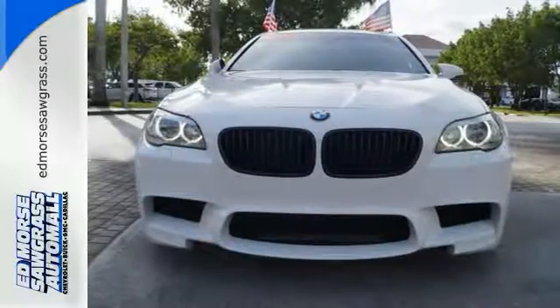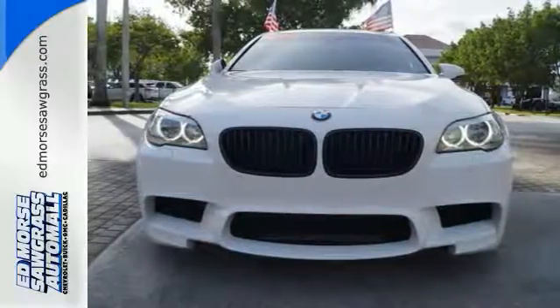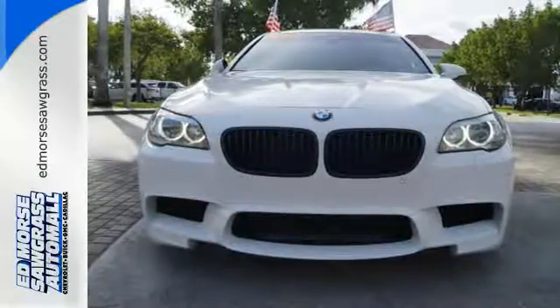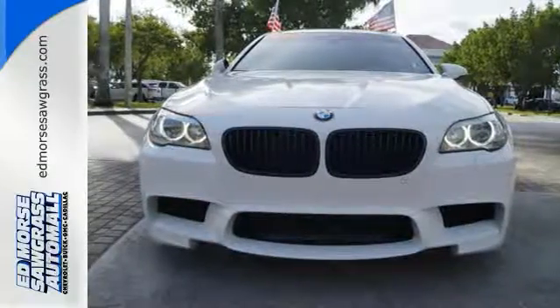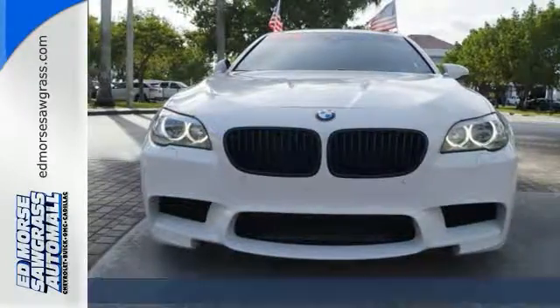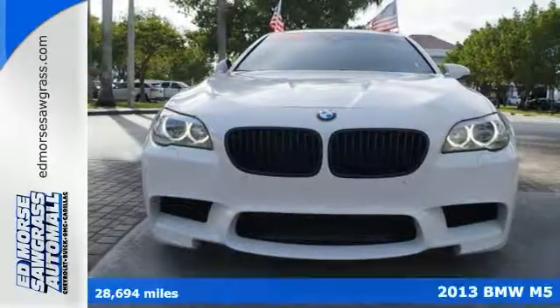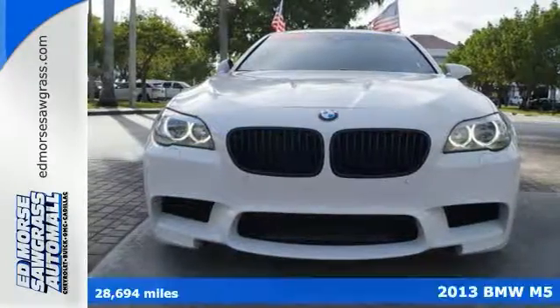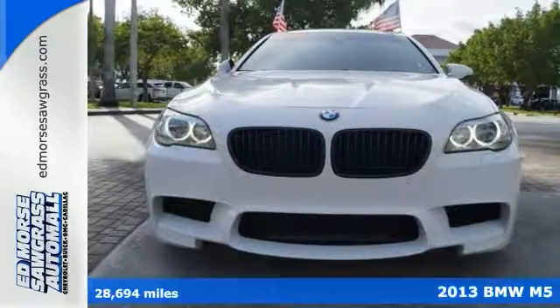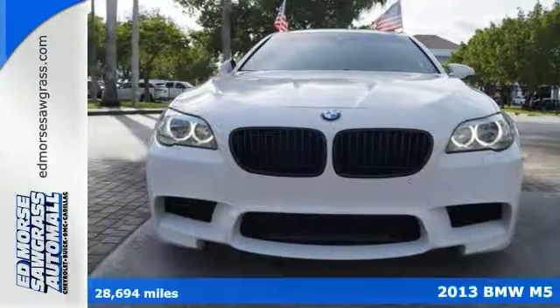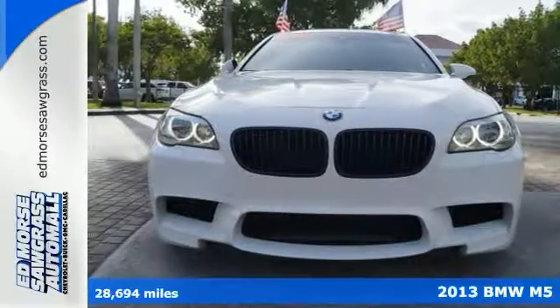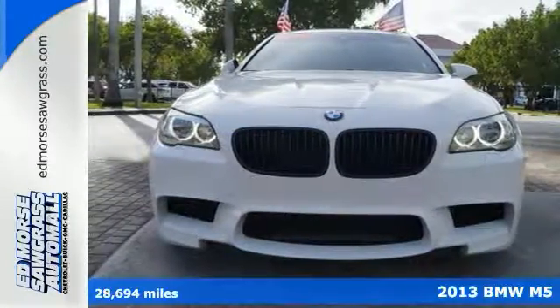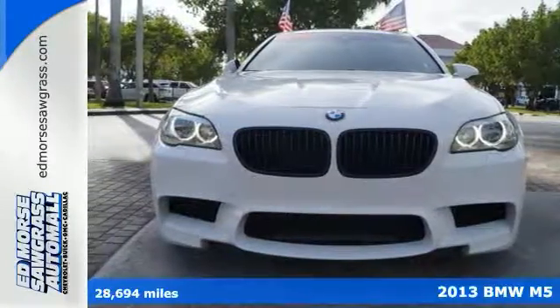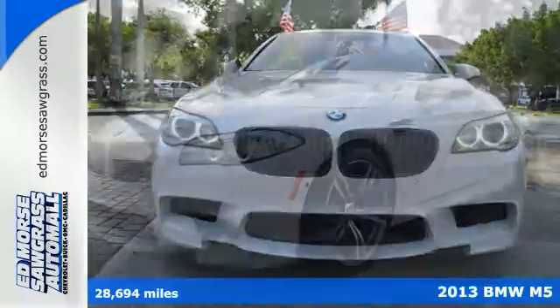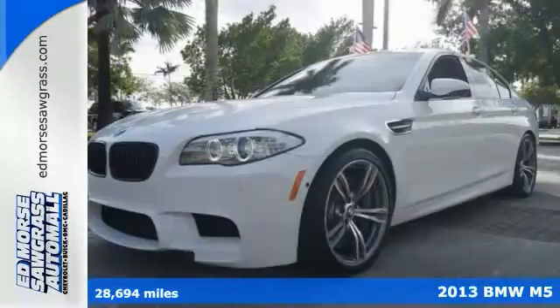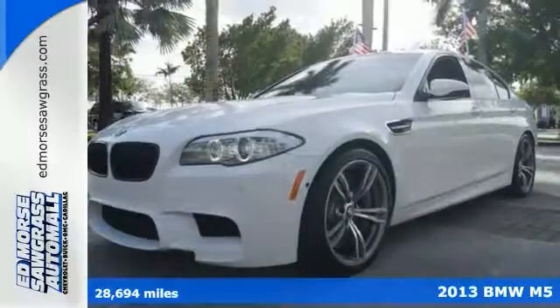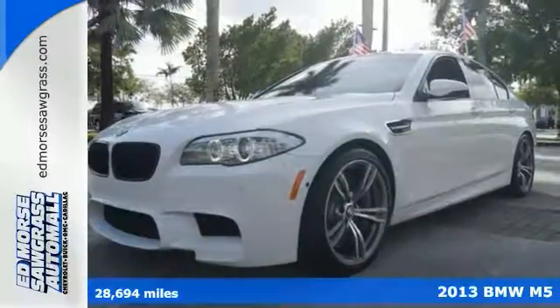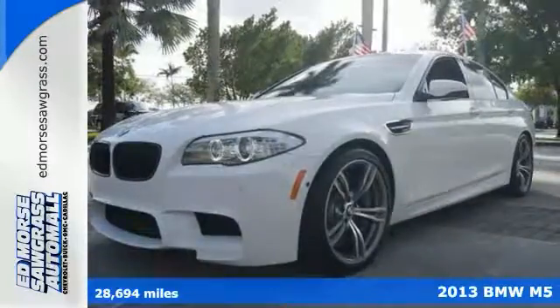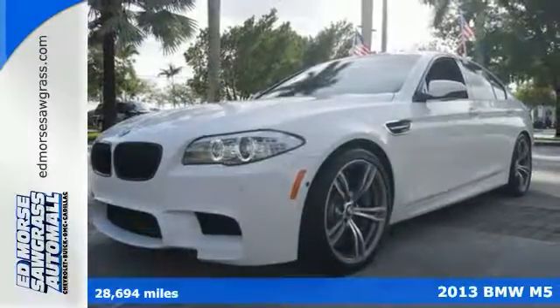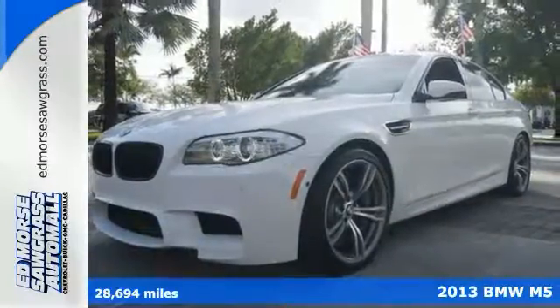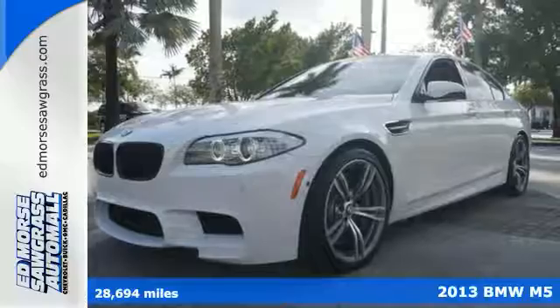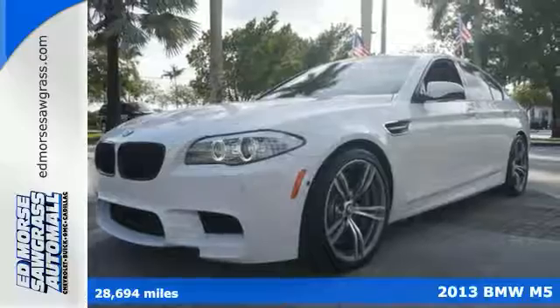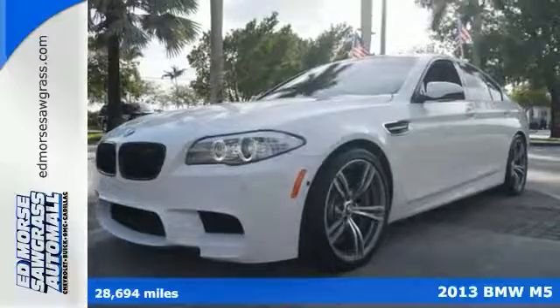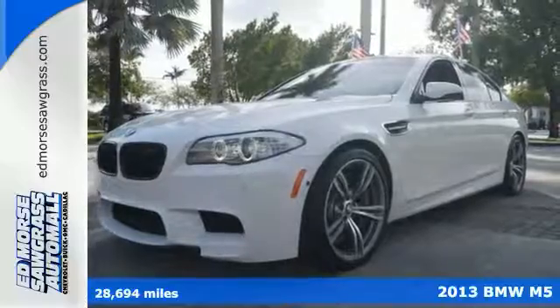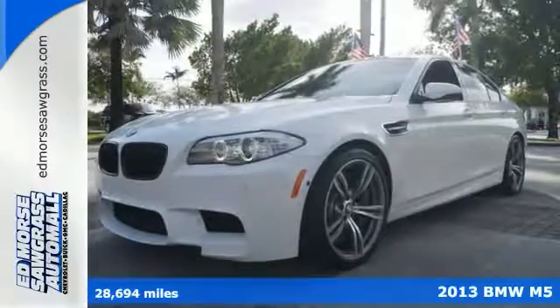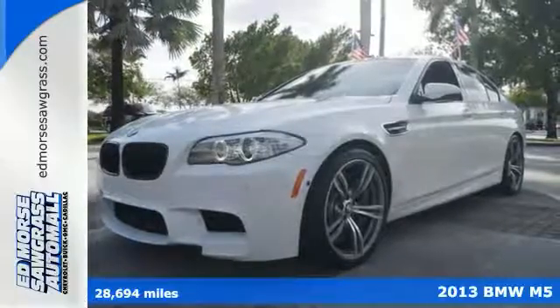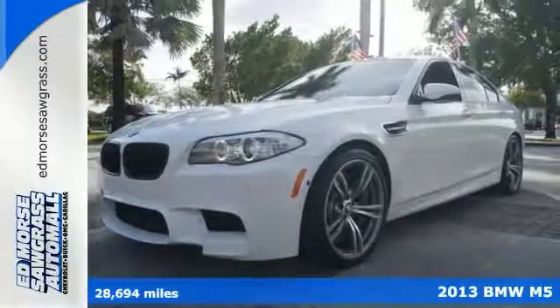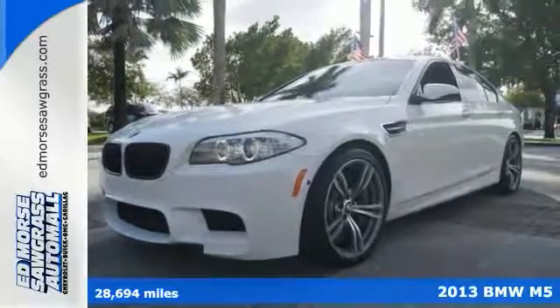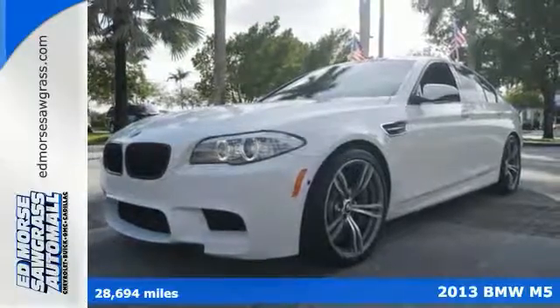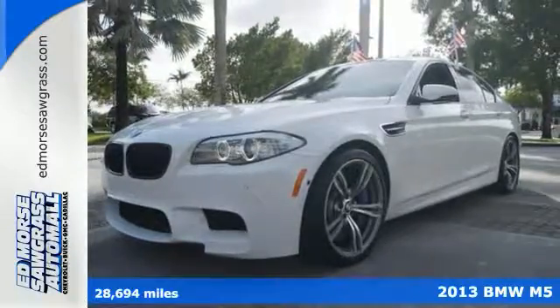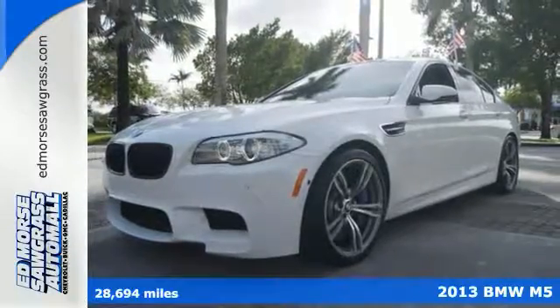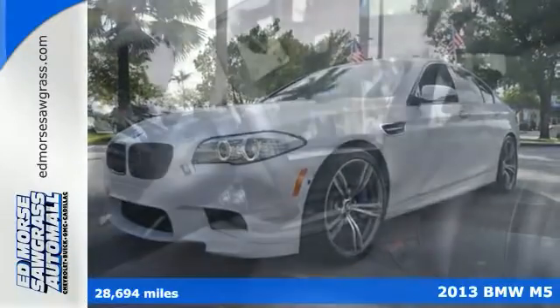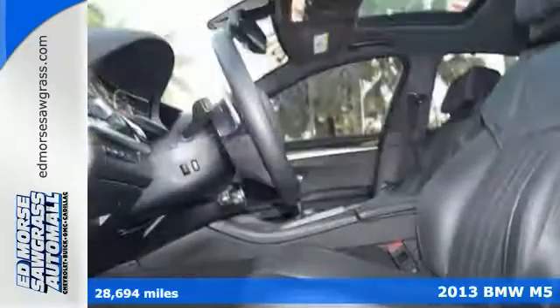It's a 2013 BMW M5. There's no need for your pilot's license, but it sure will feel like it.